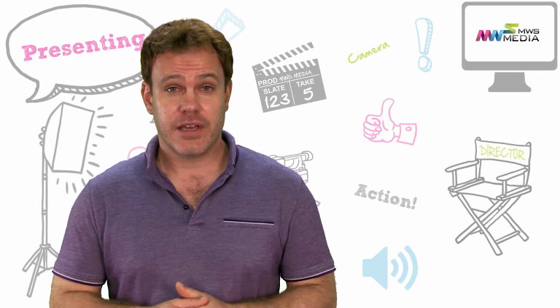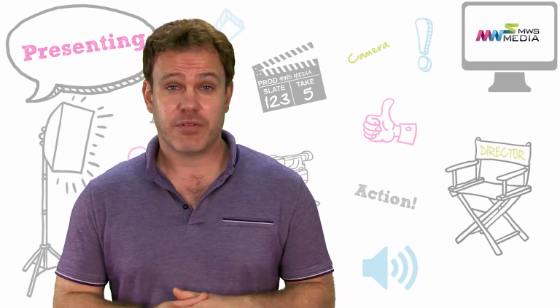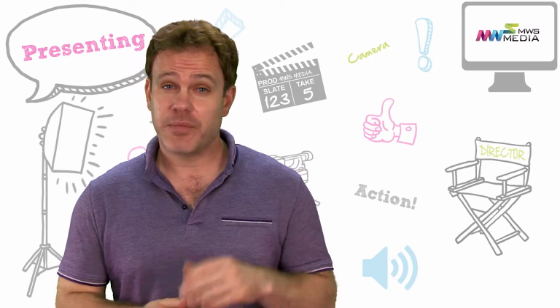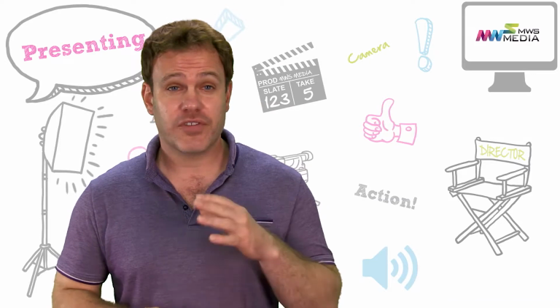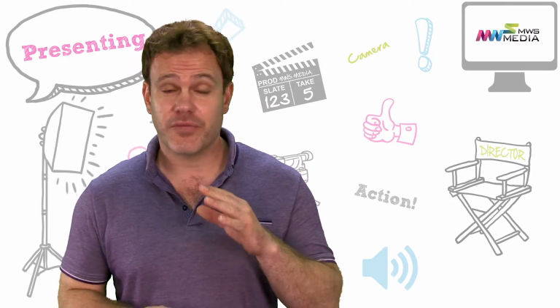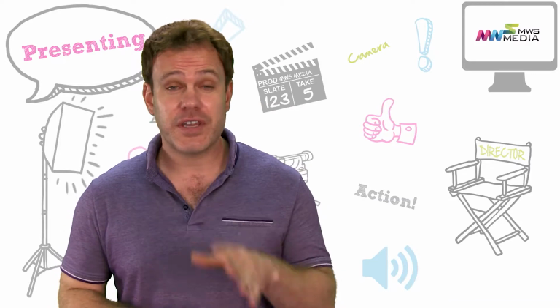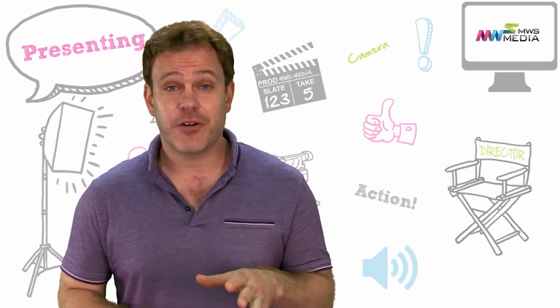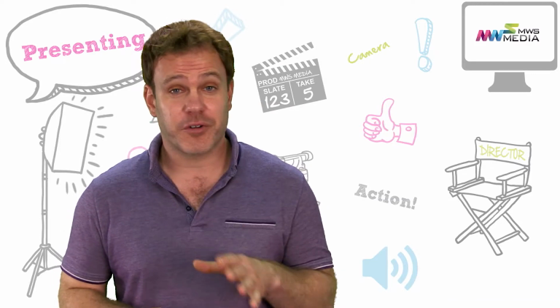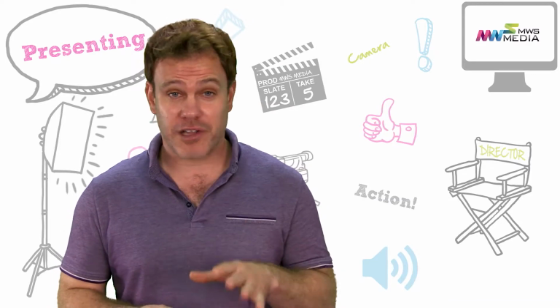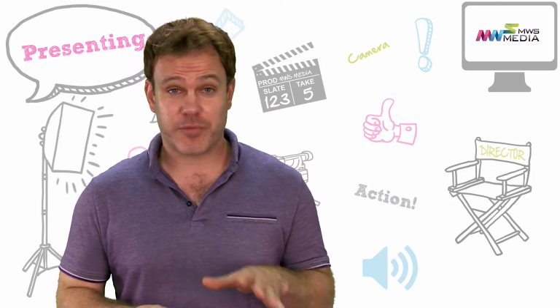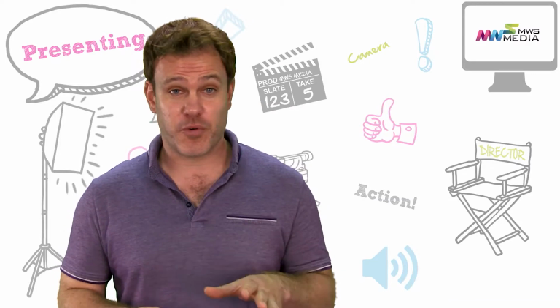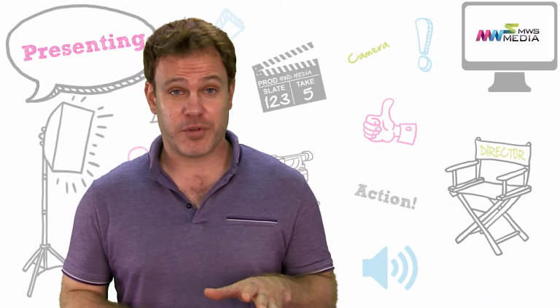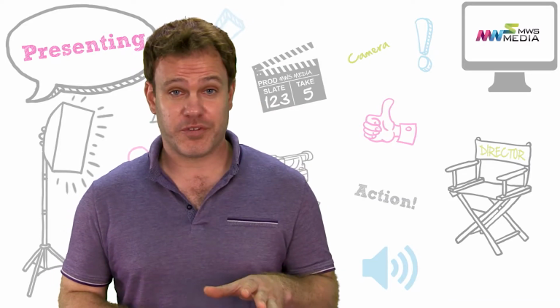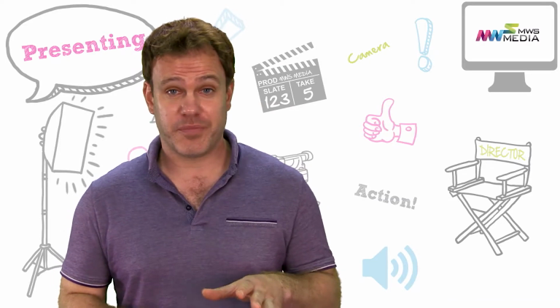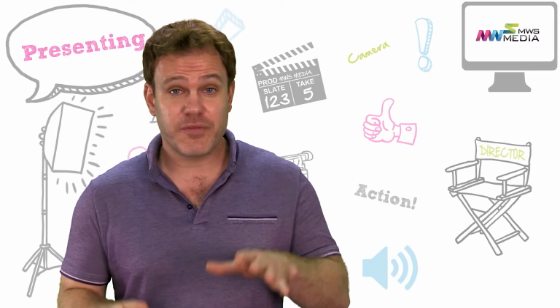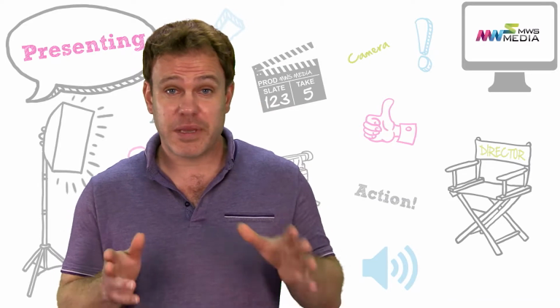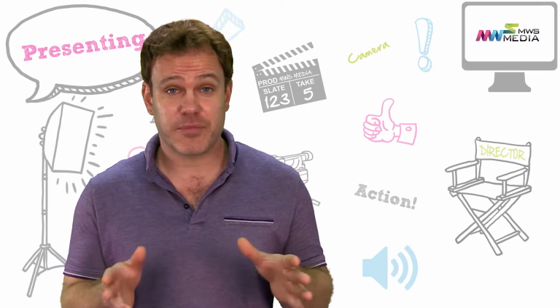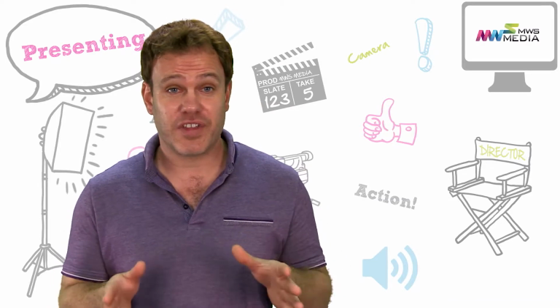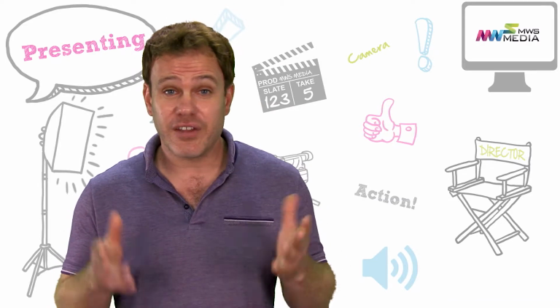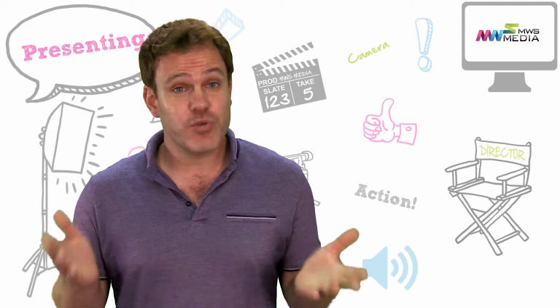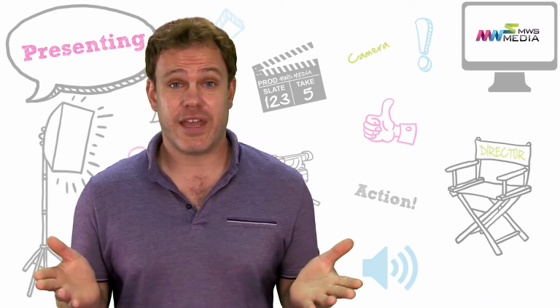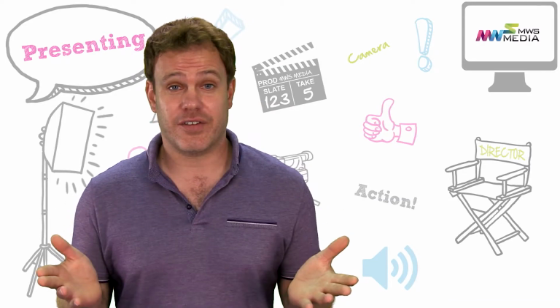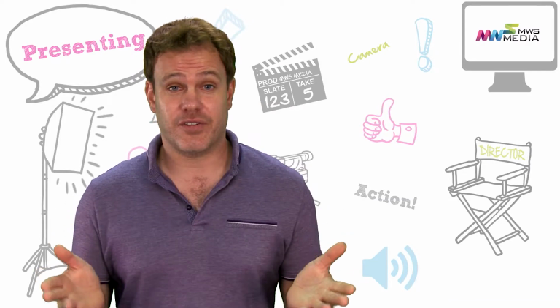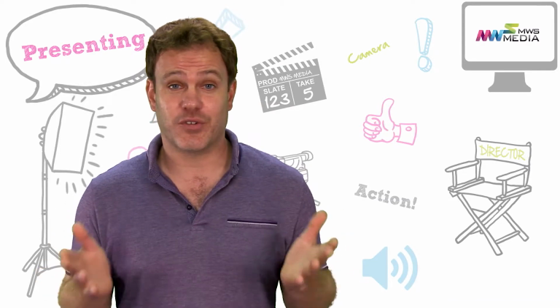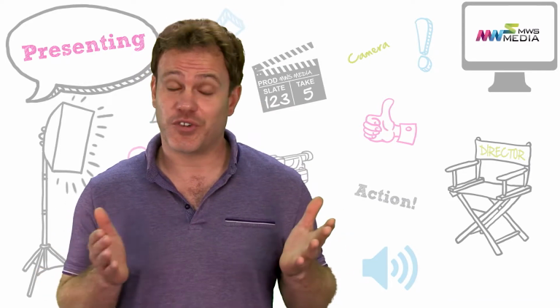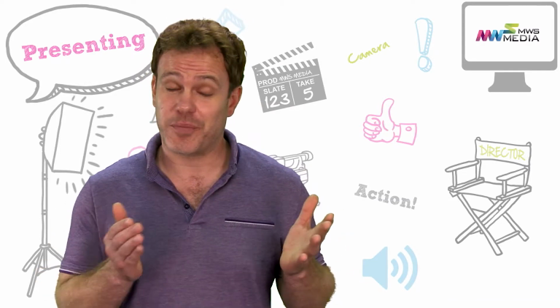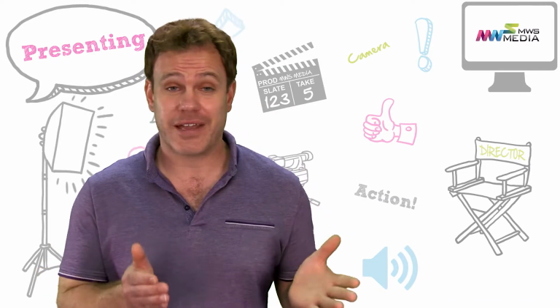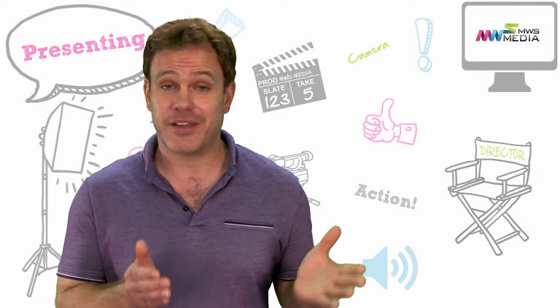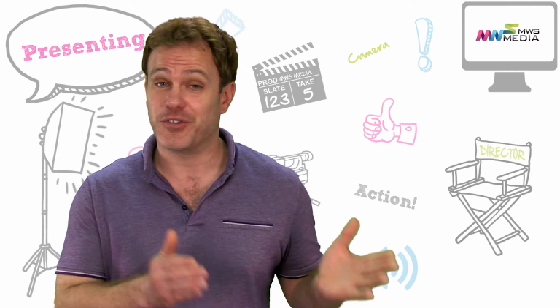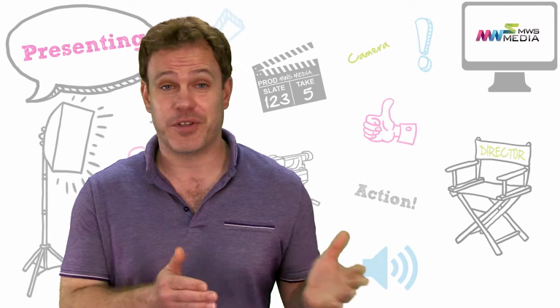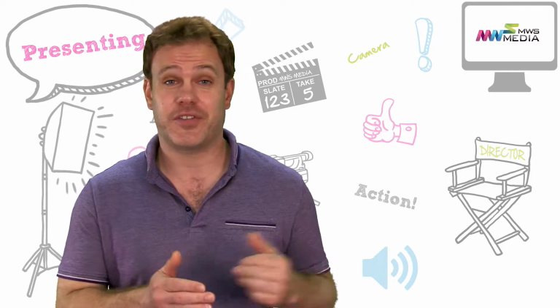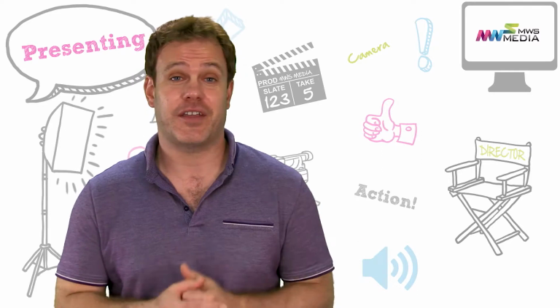And remember, this is a video, not a live performance. If you make a mistake, who cares? You can just go back and do another take.